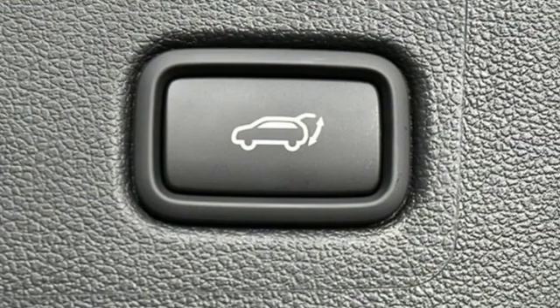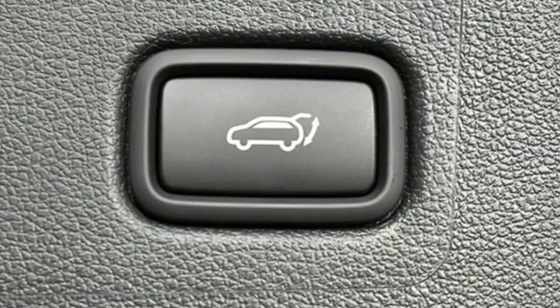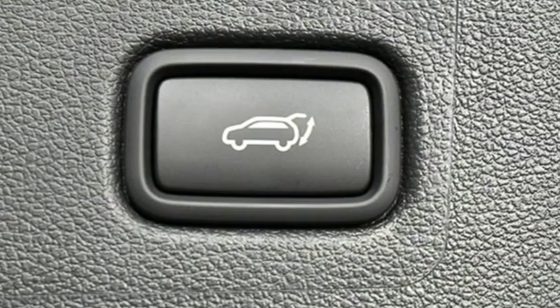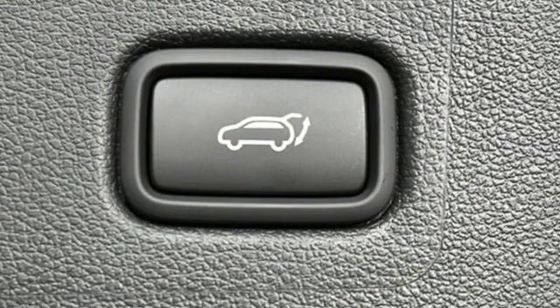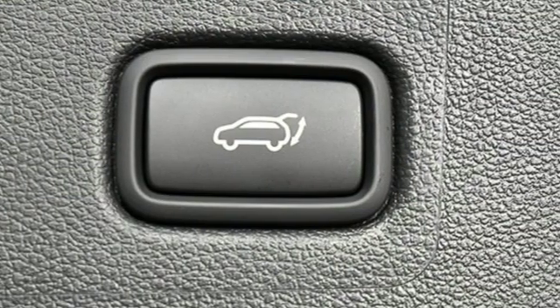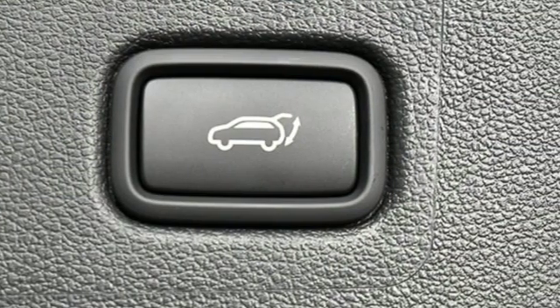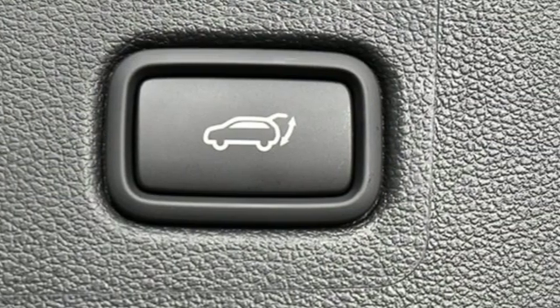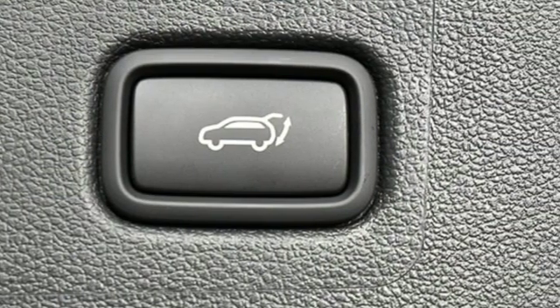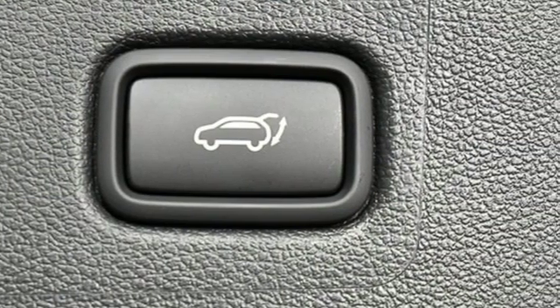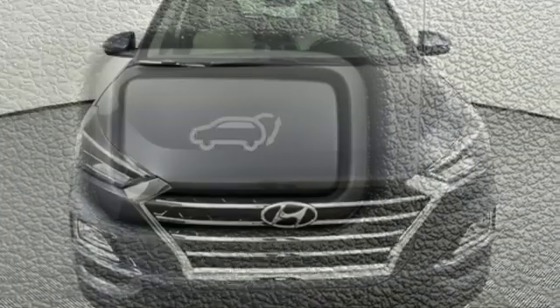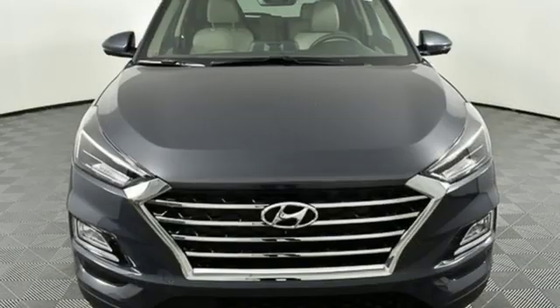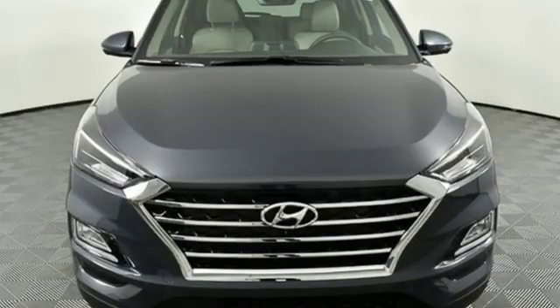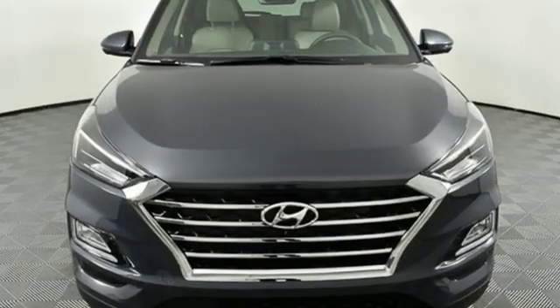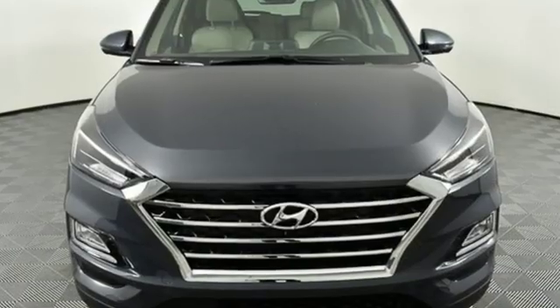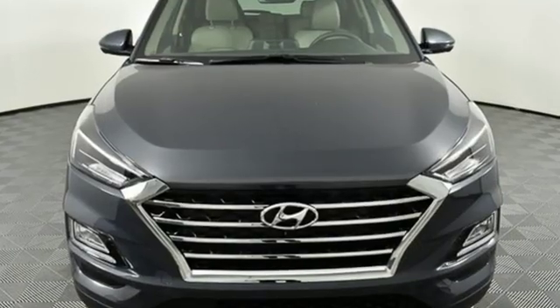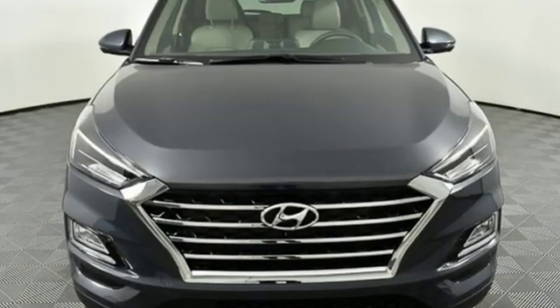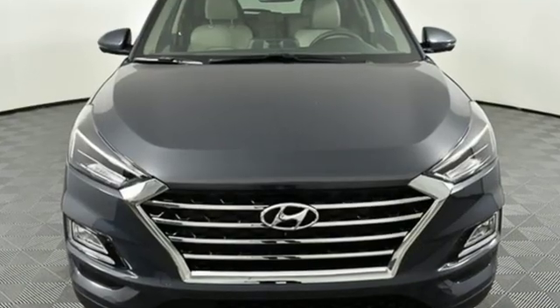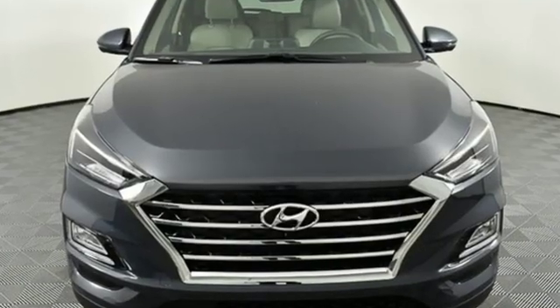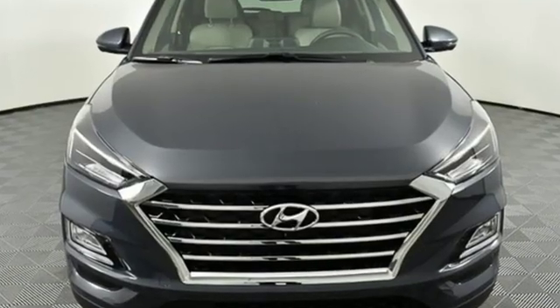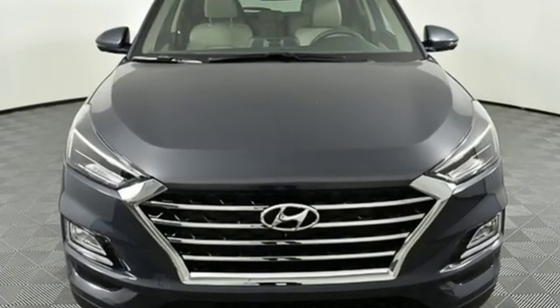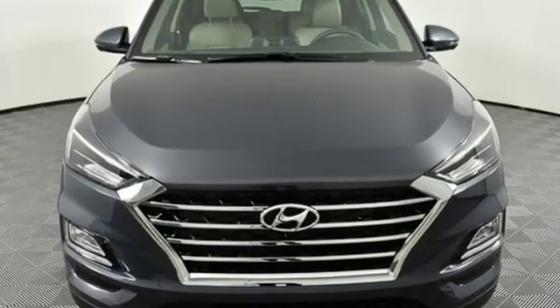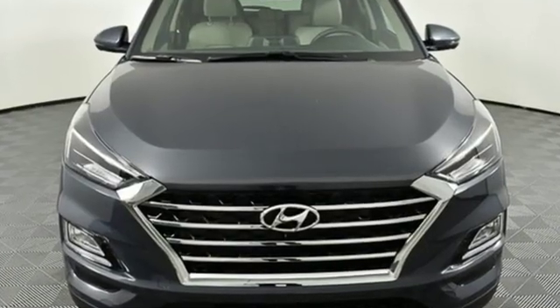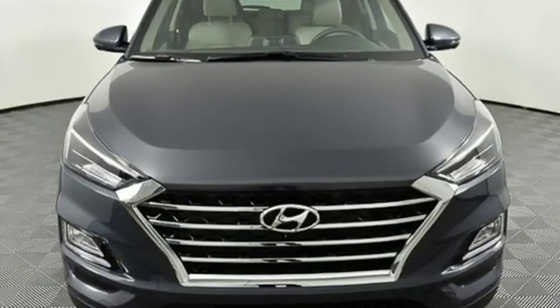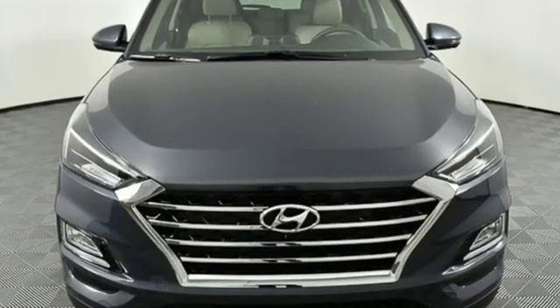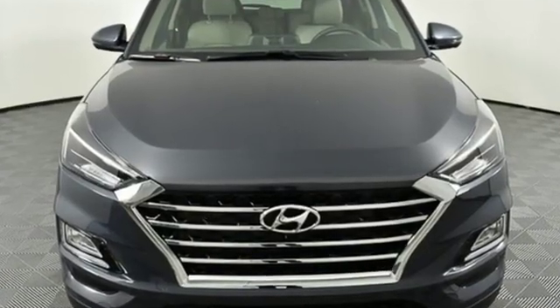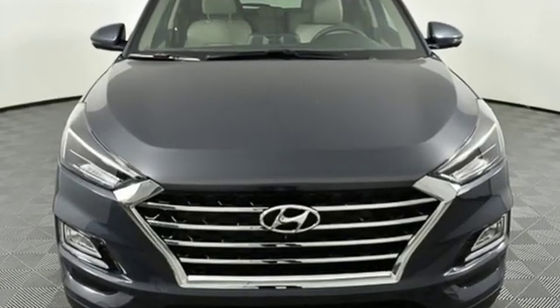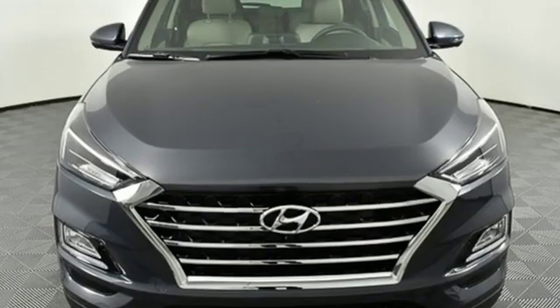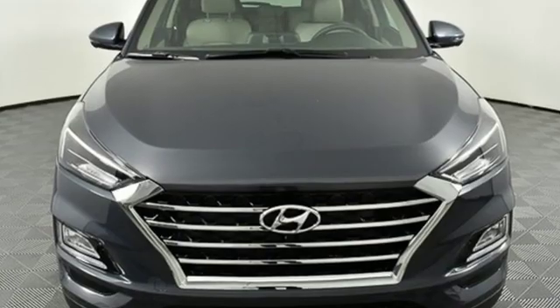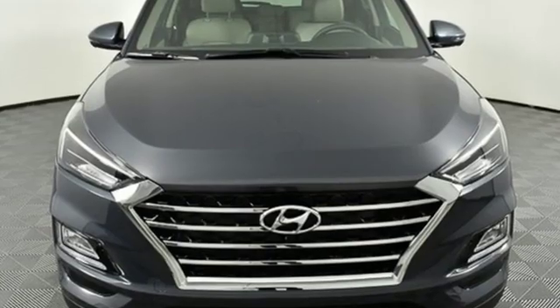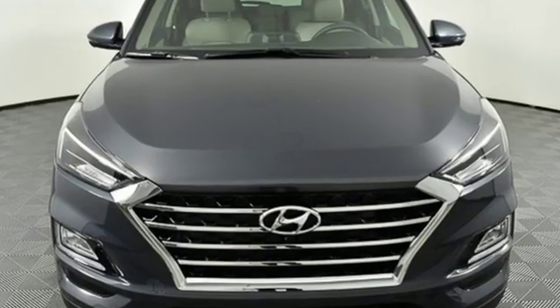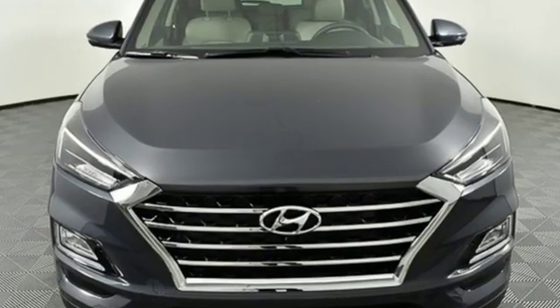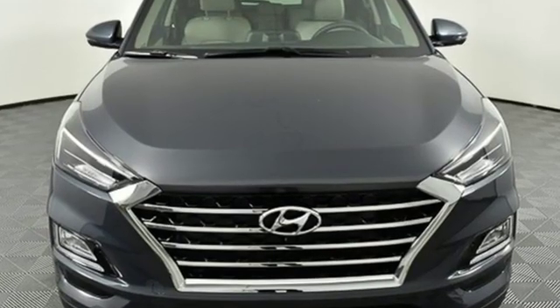Challenging convention to find a better way — it's the Hyundai way. Take it for a test drive today.